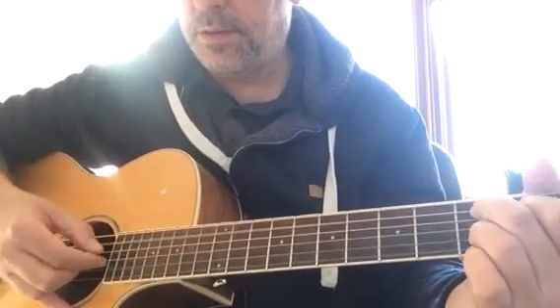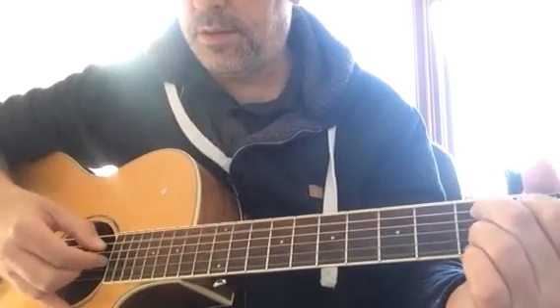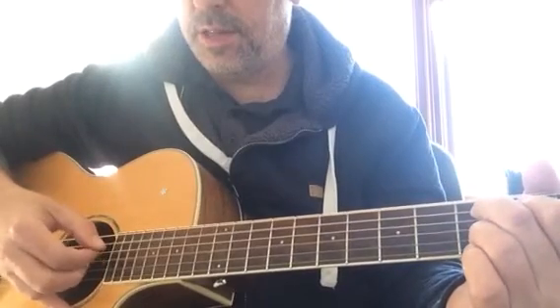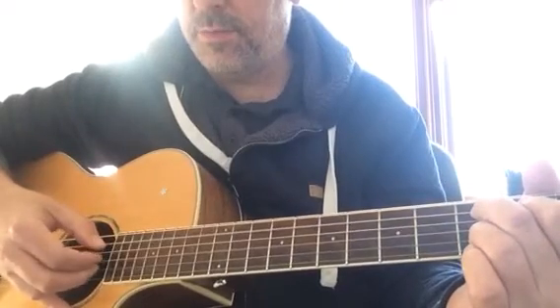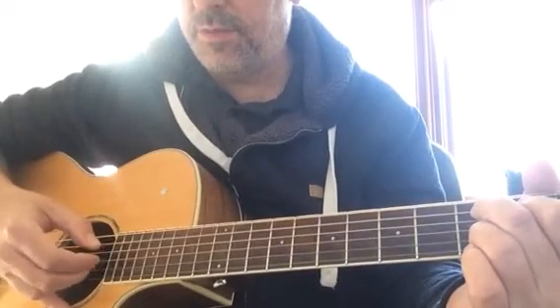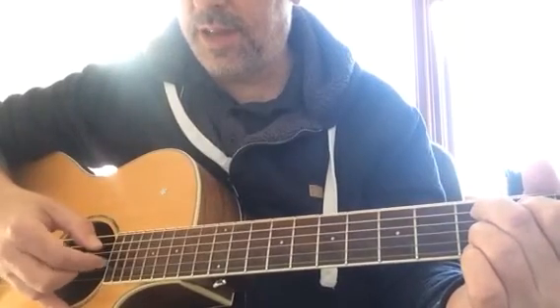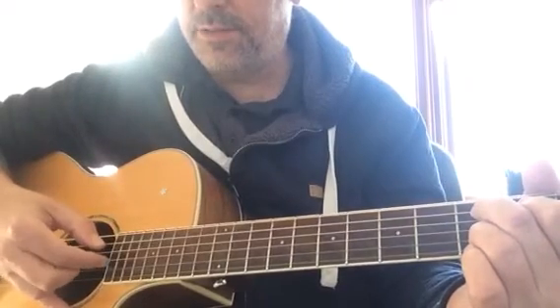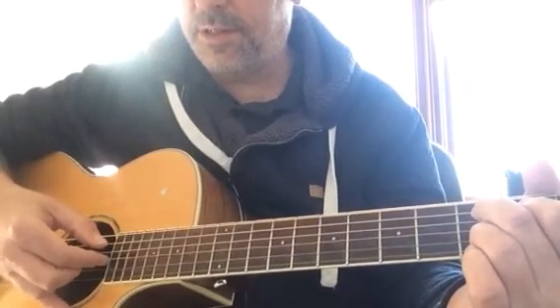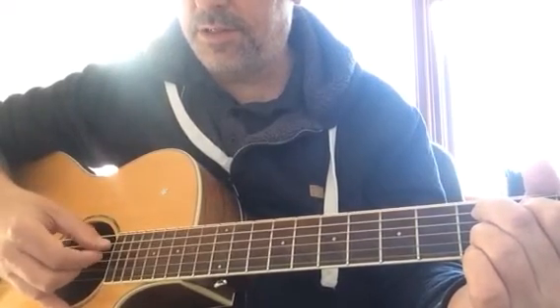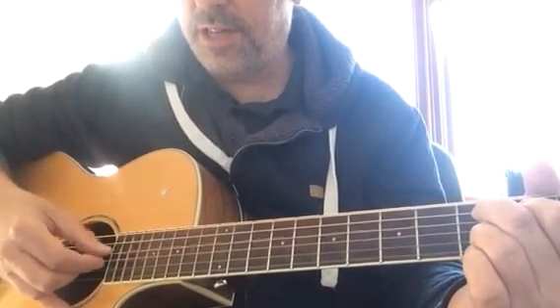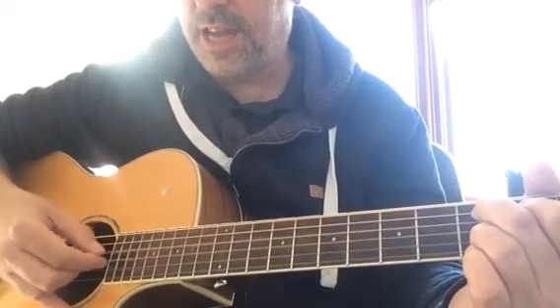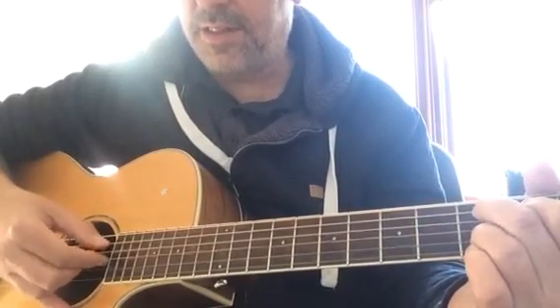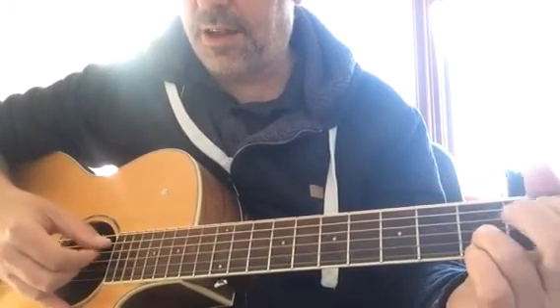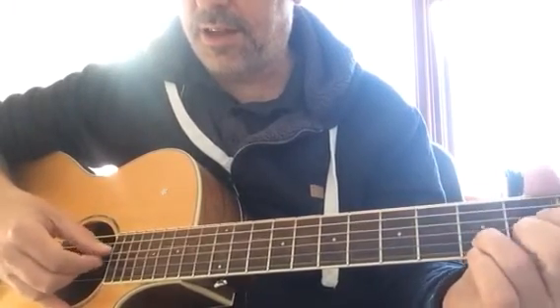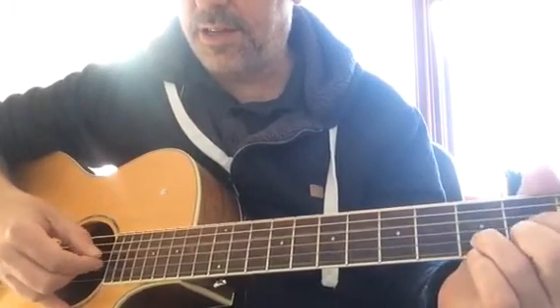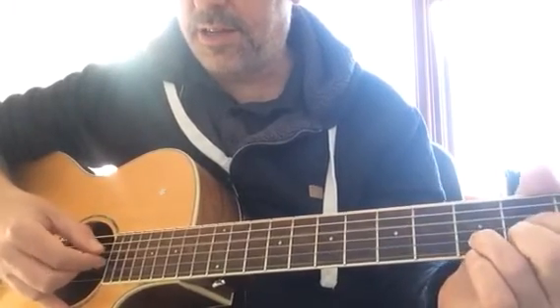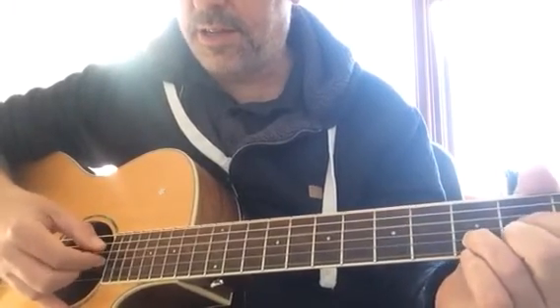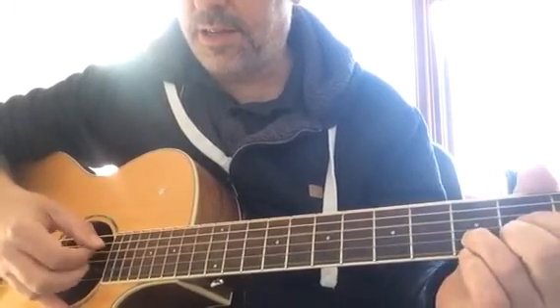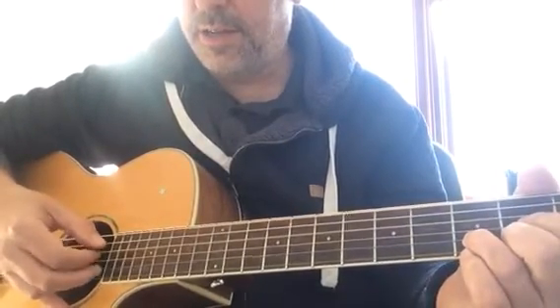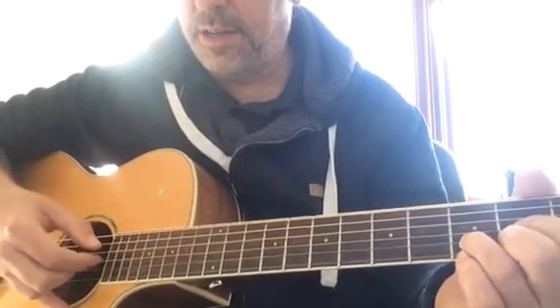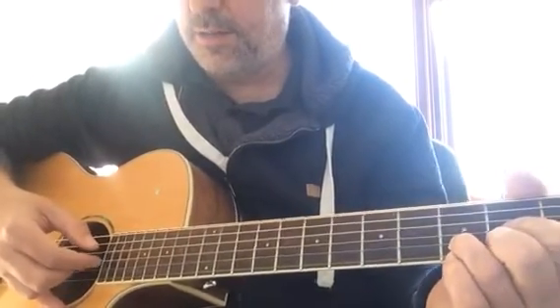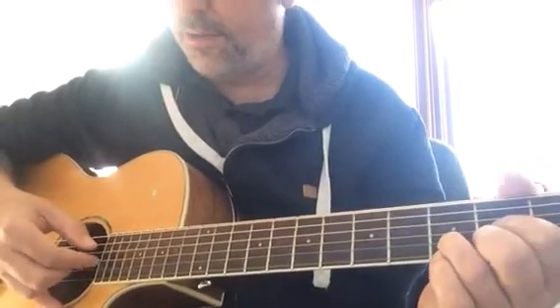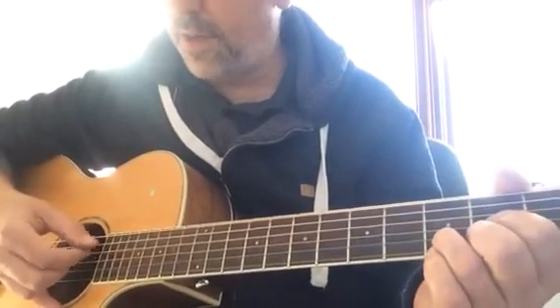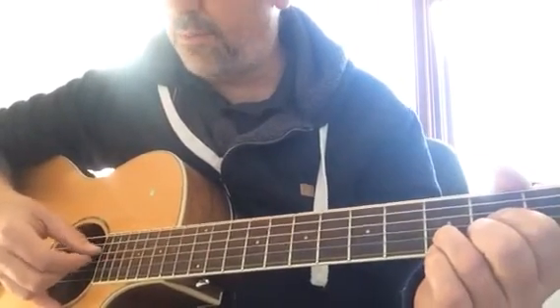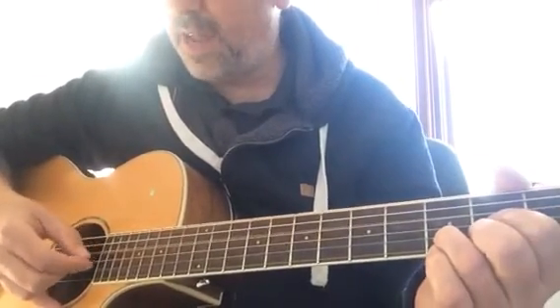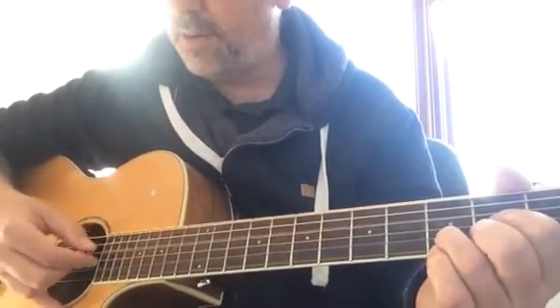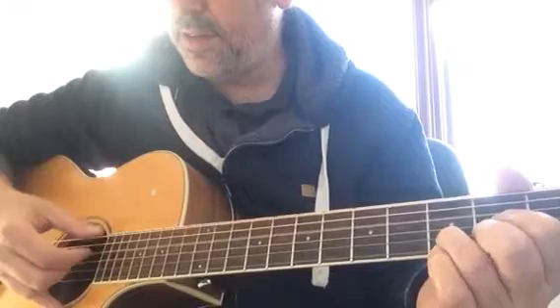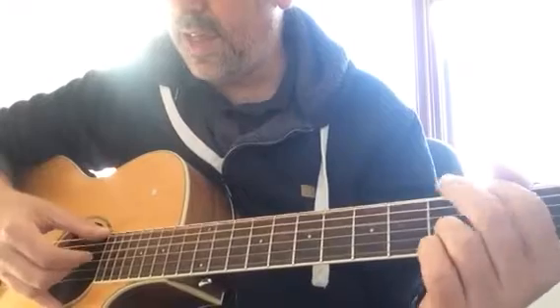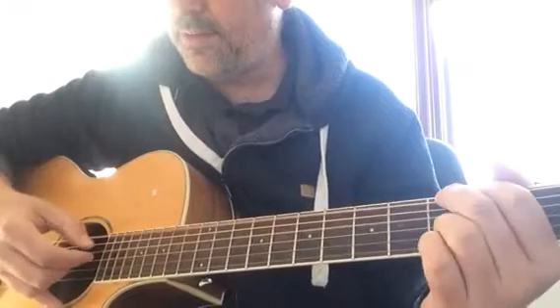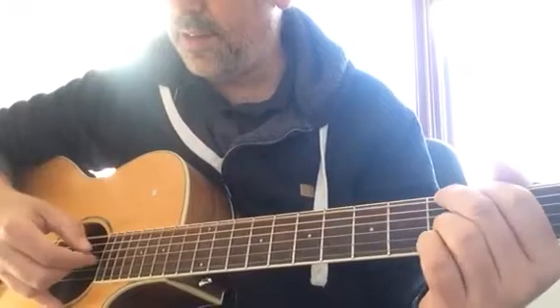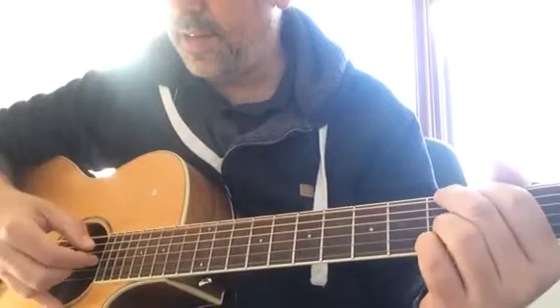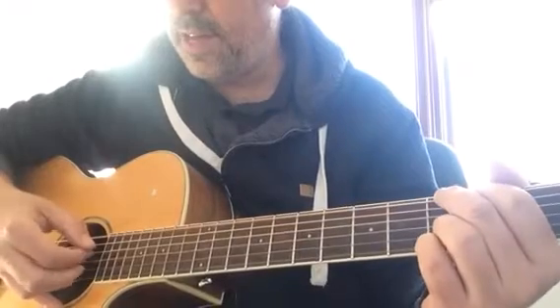Then you move down to the C add nine, thumb down again for the D.